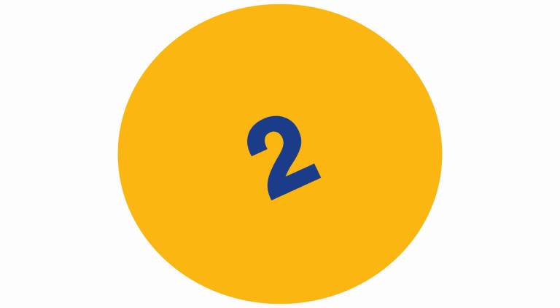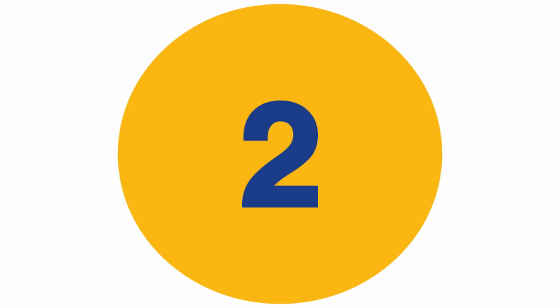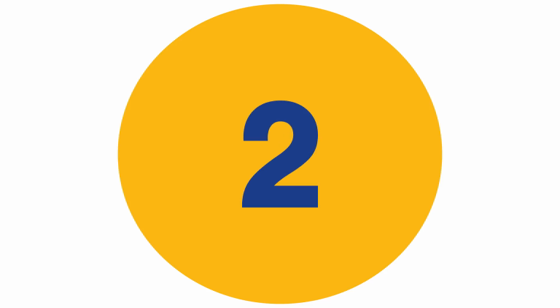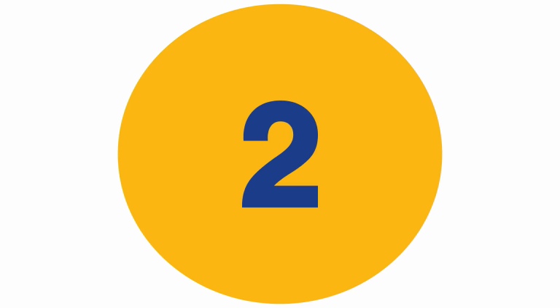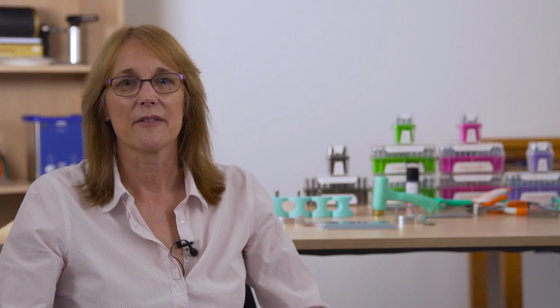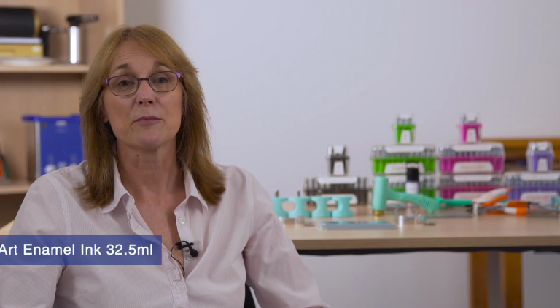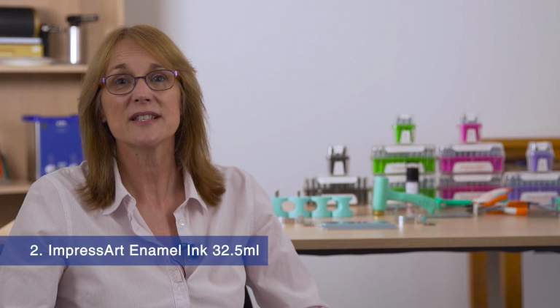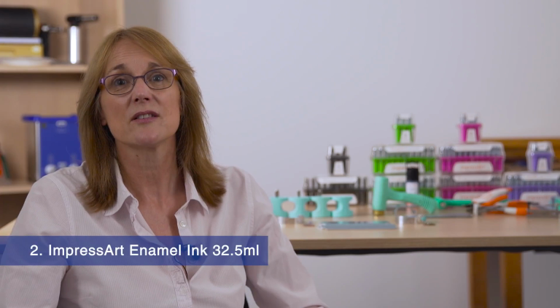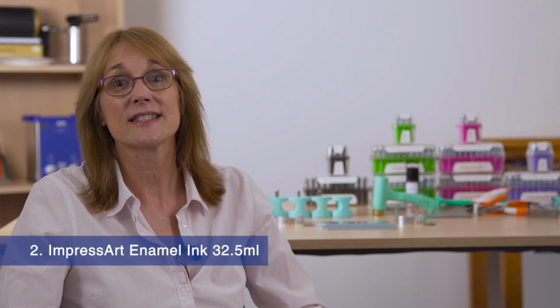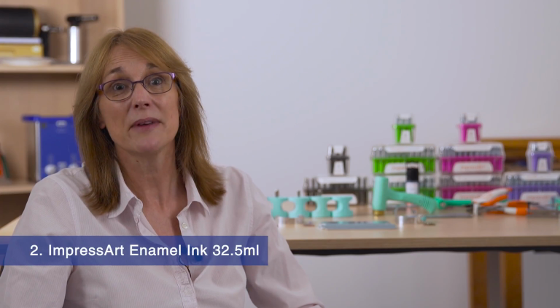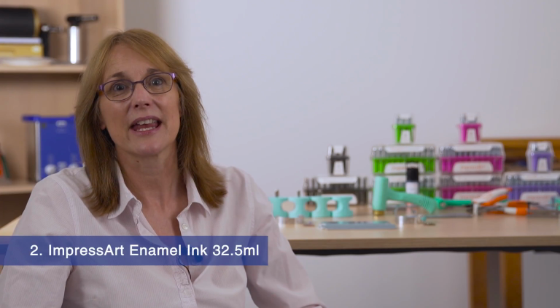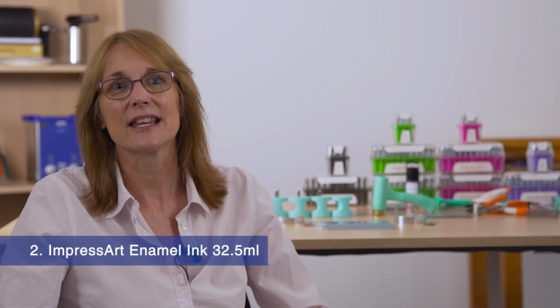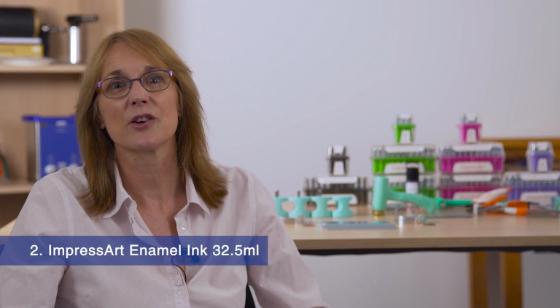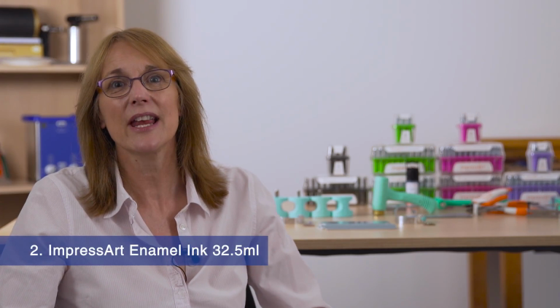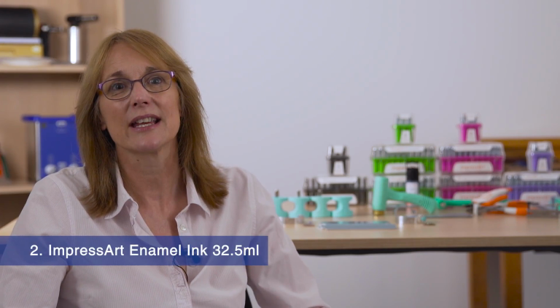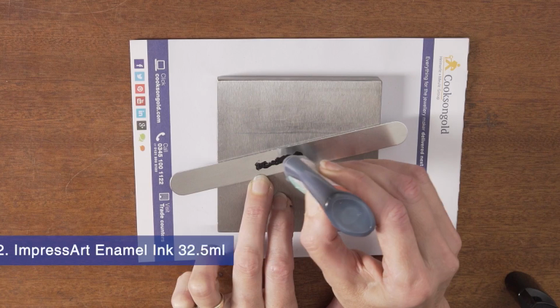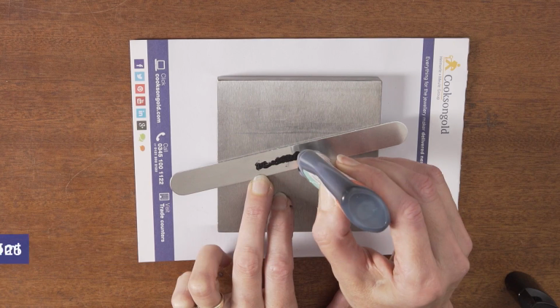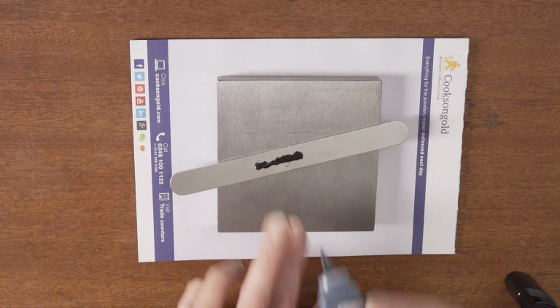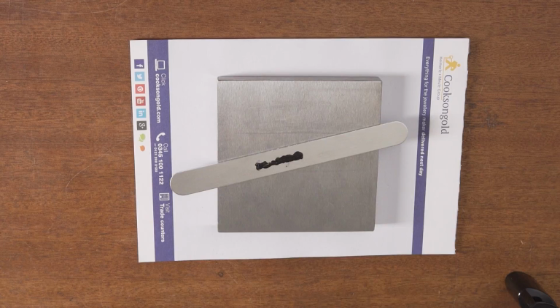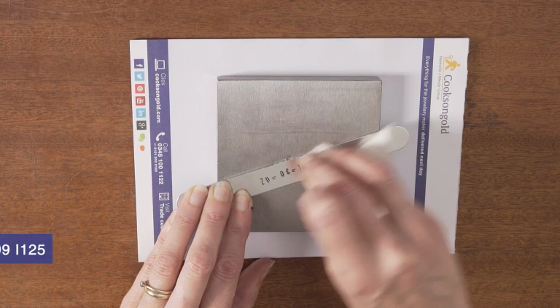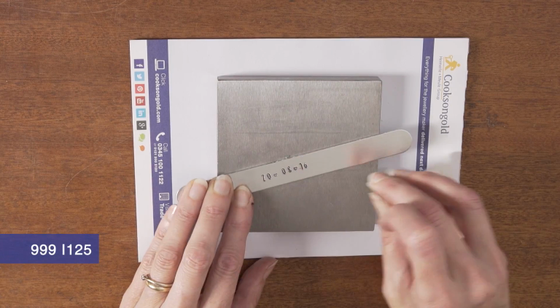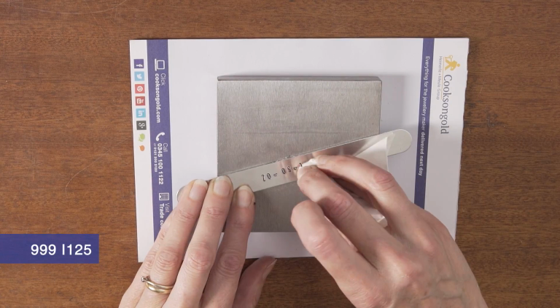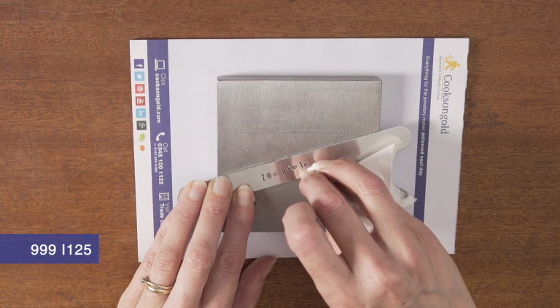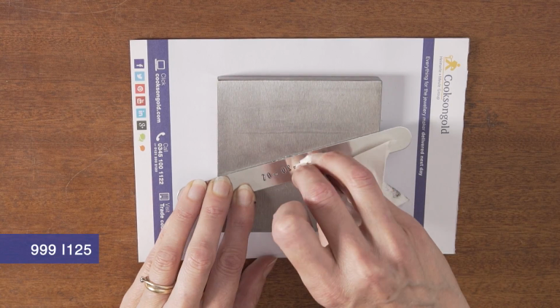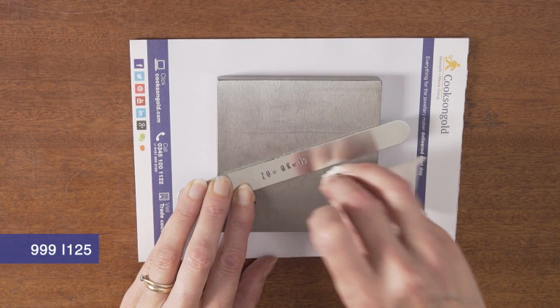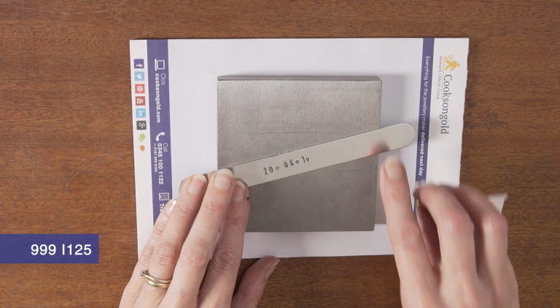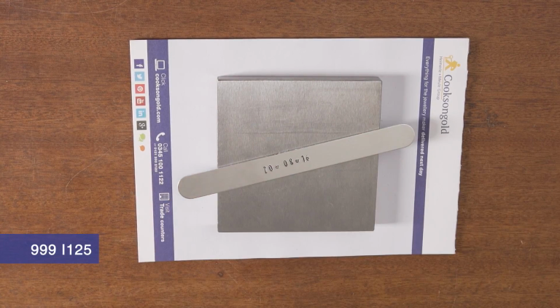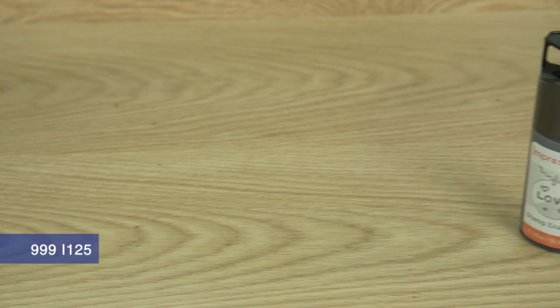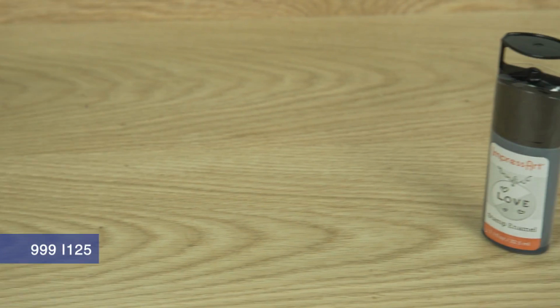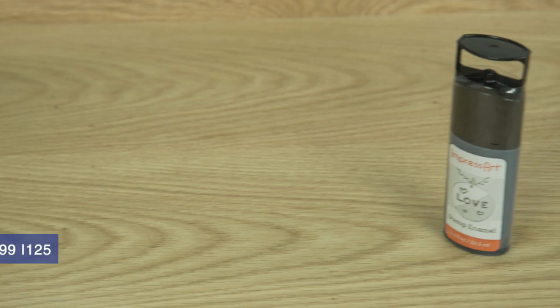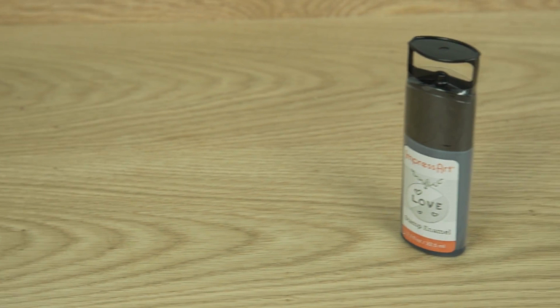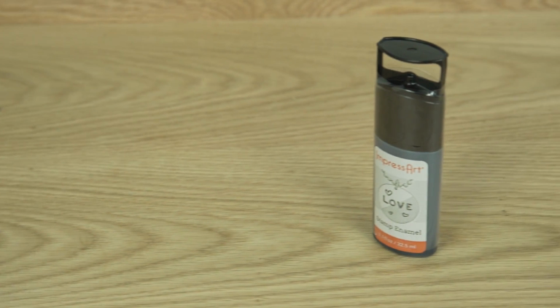Number 2: The ImpressArt stamping ink is an acrylic ink designed to fill in your stamped impression so that you can see your design more clearly.